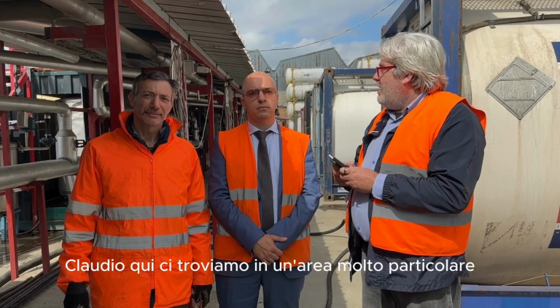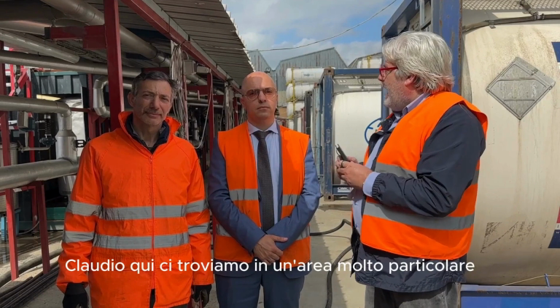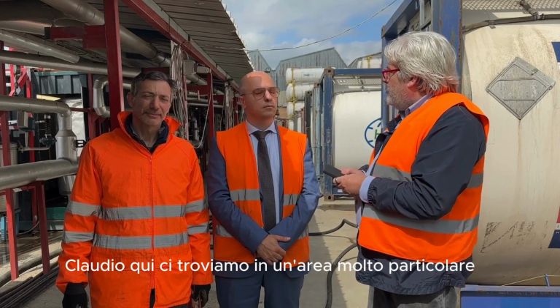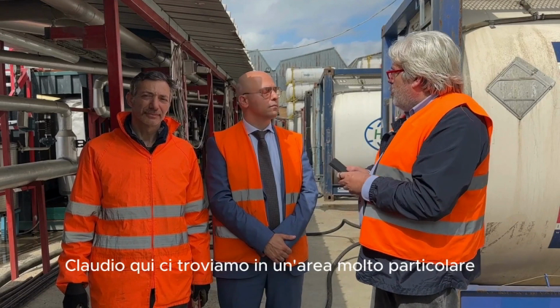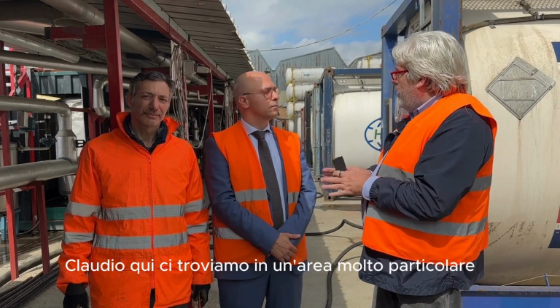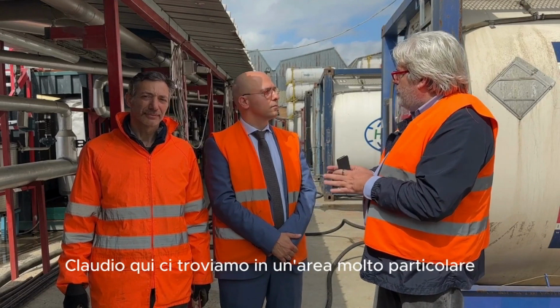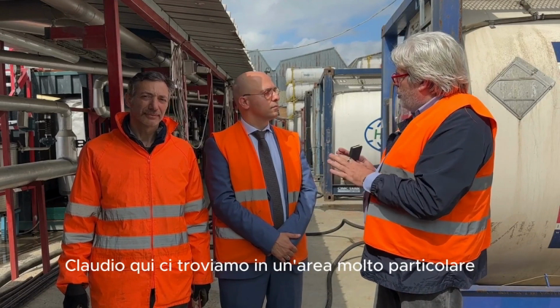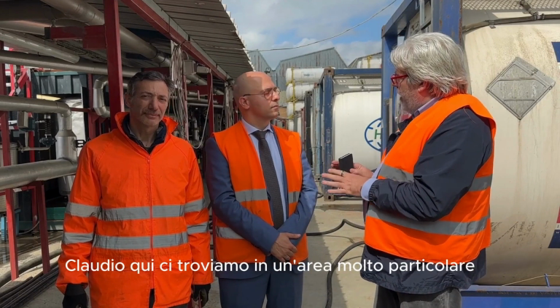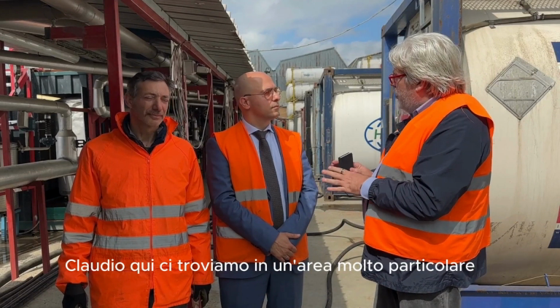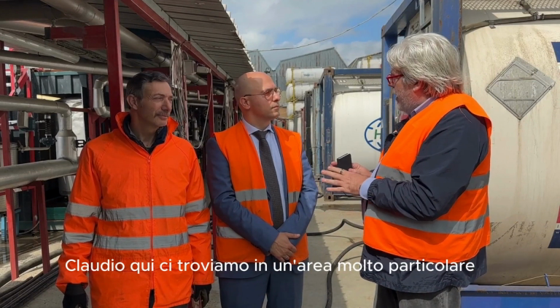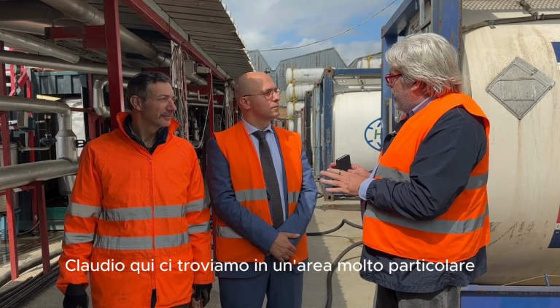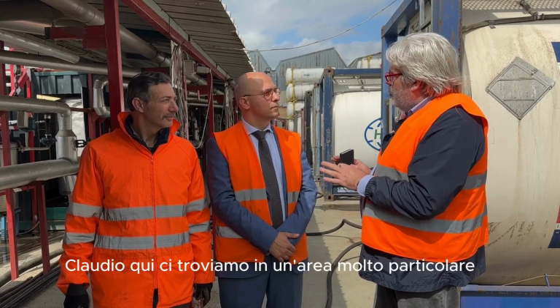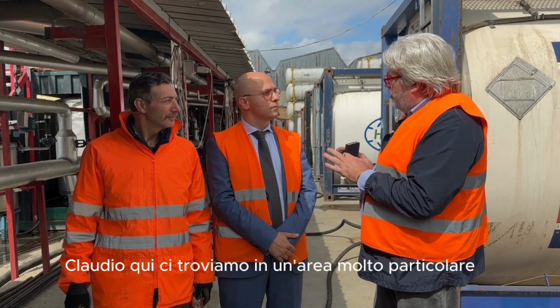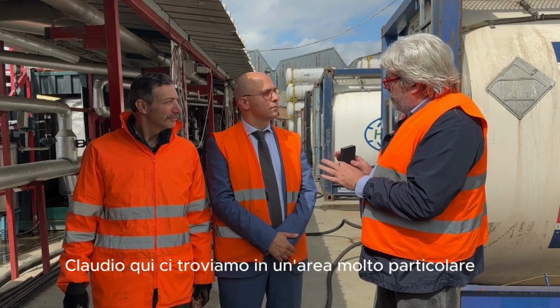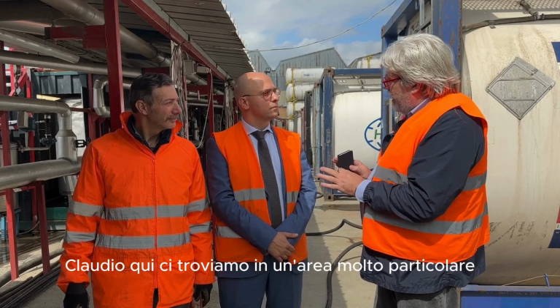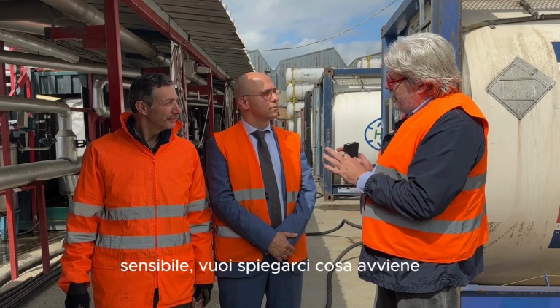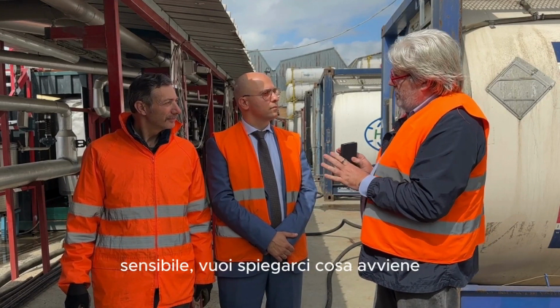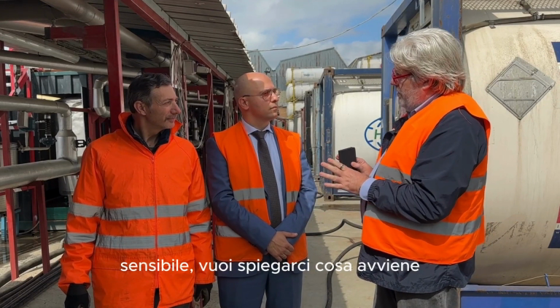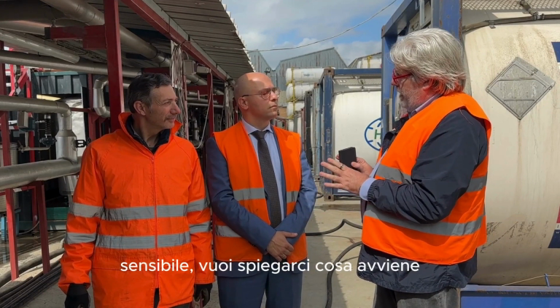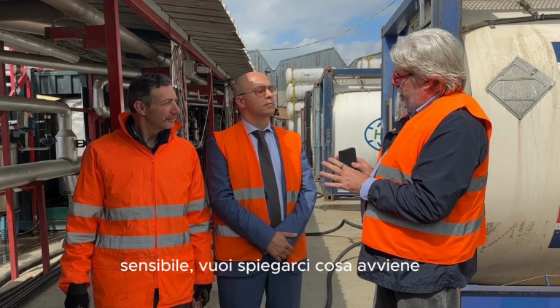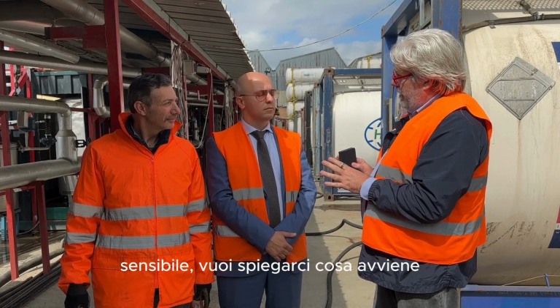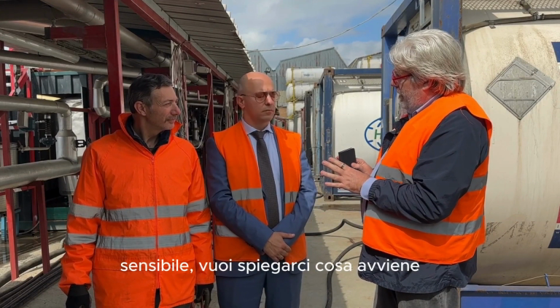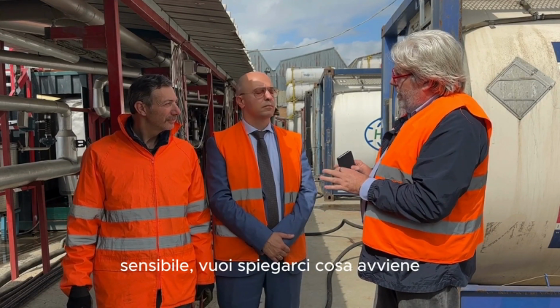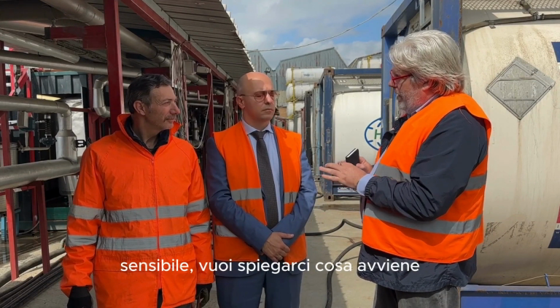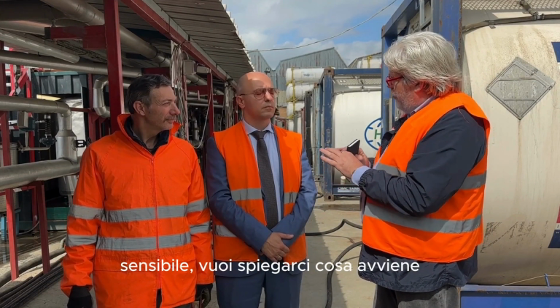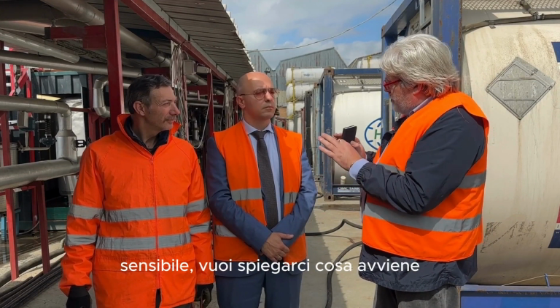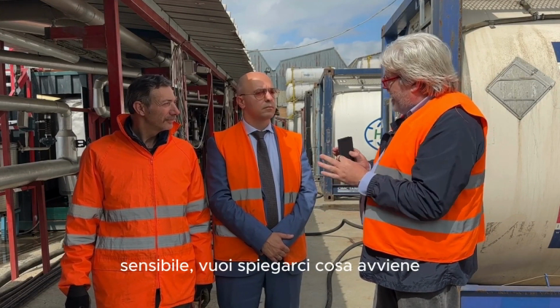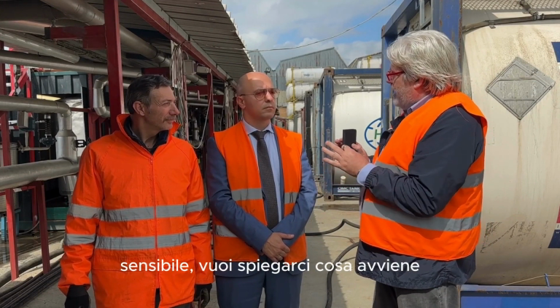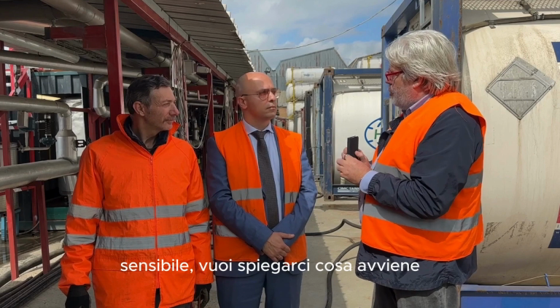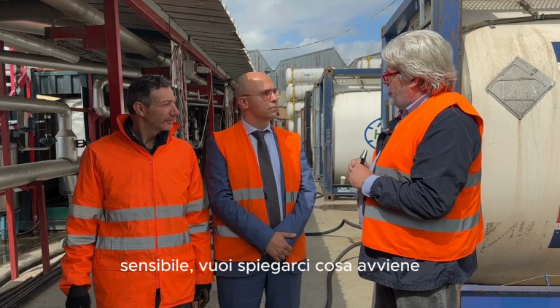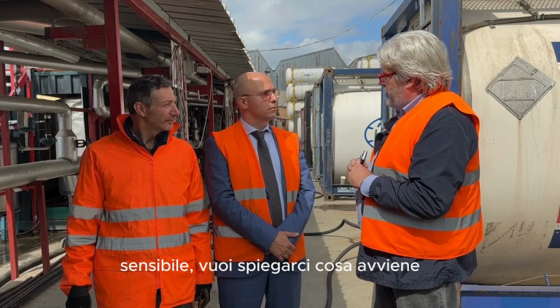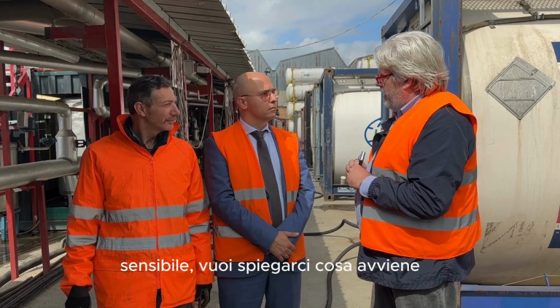Claudio, qui ci troviamo in un'area molto particolare e sensibile. Vuoi spiegarci cosa tiene?